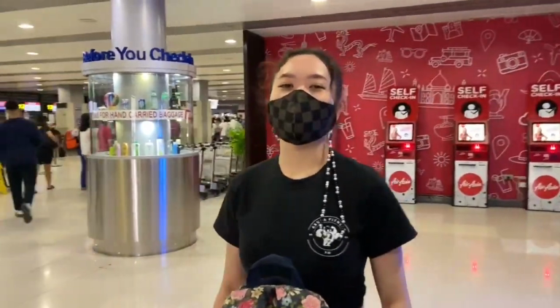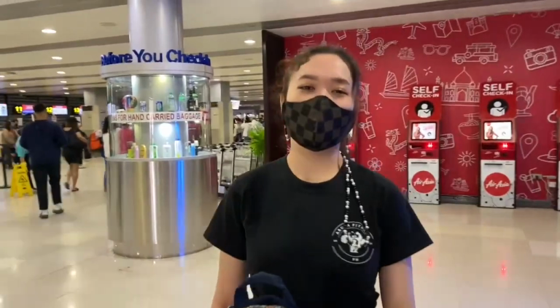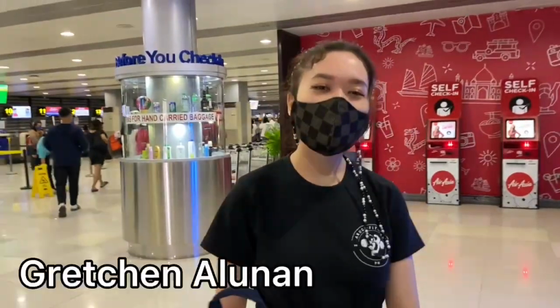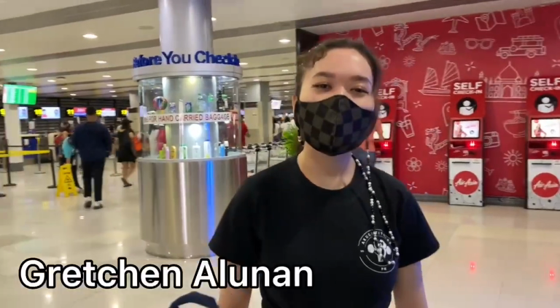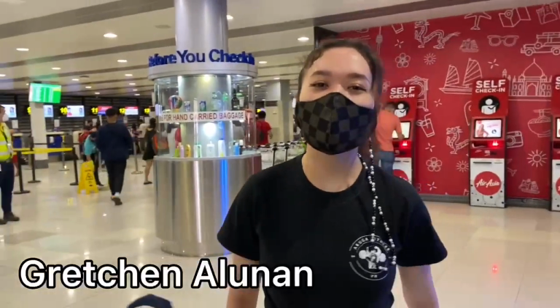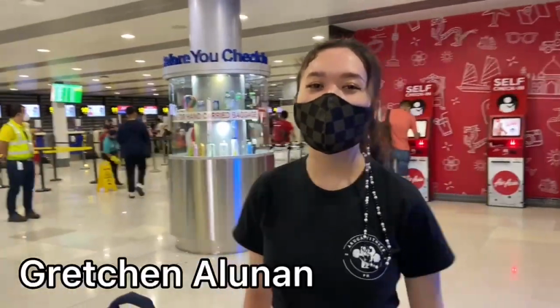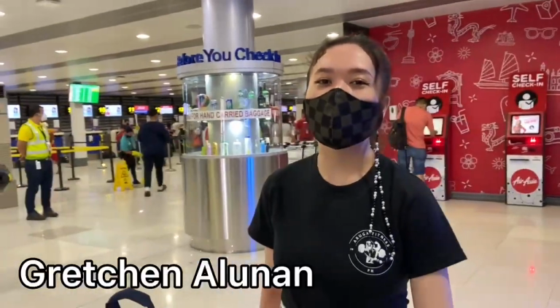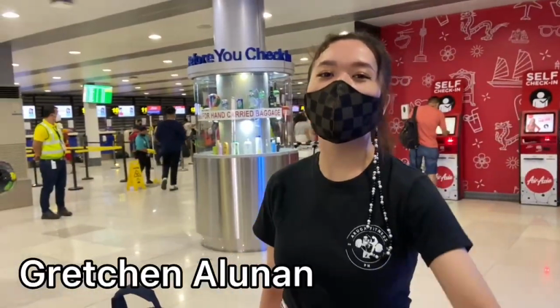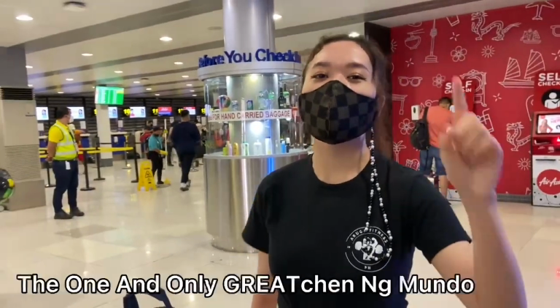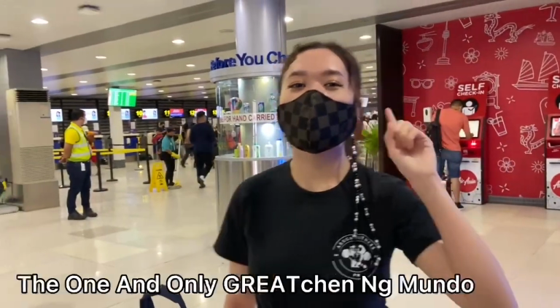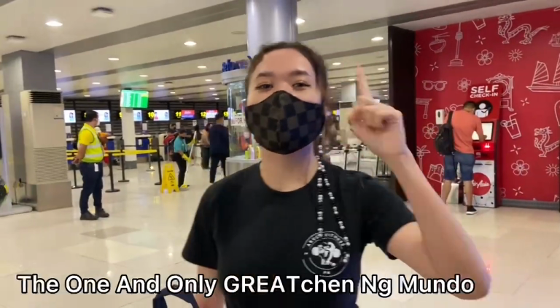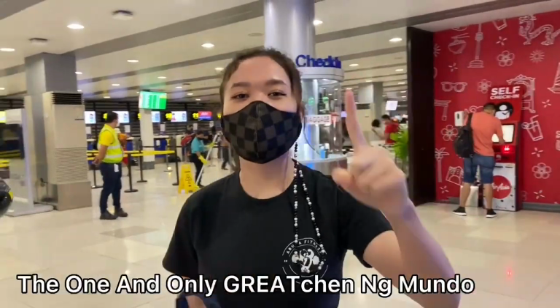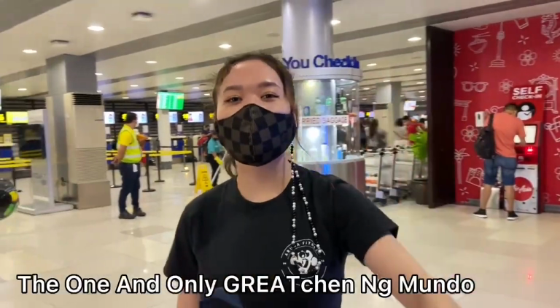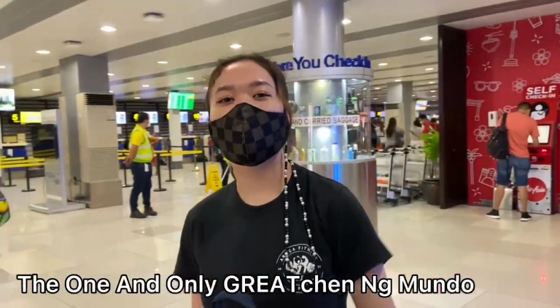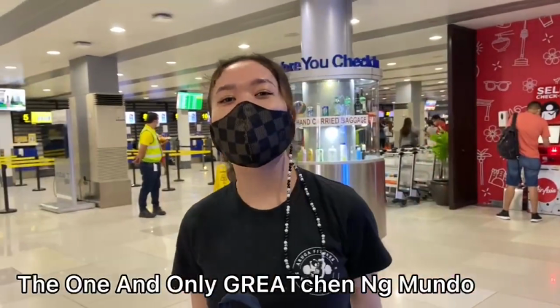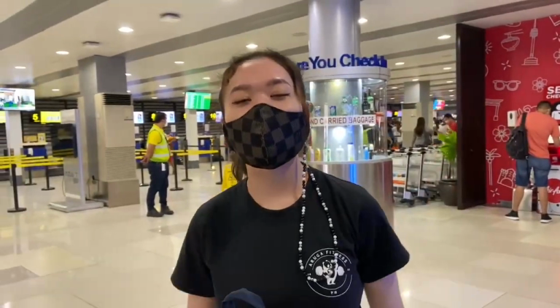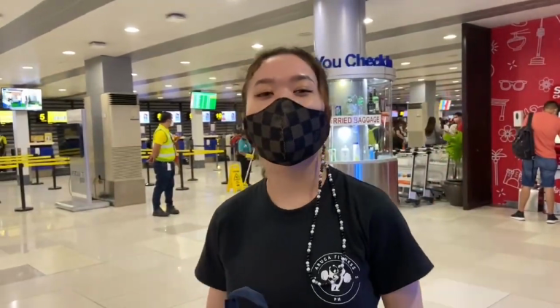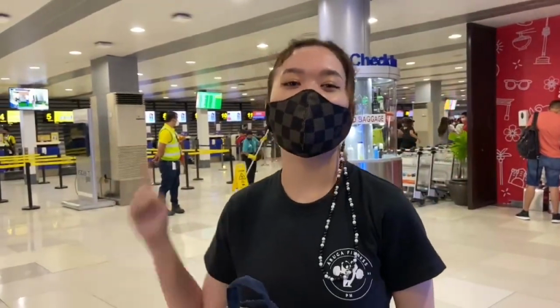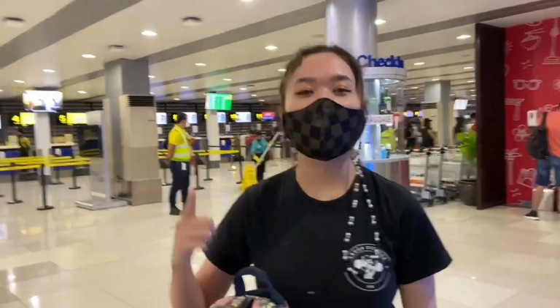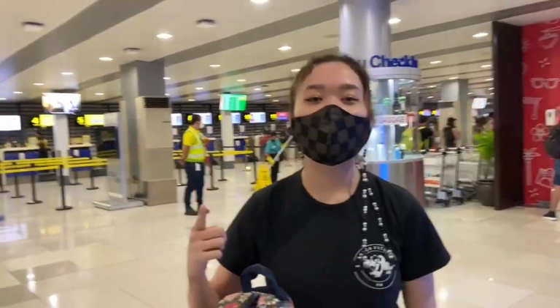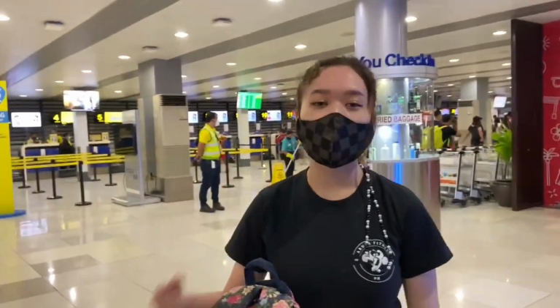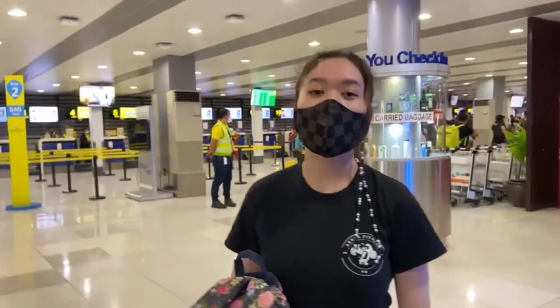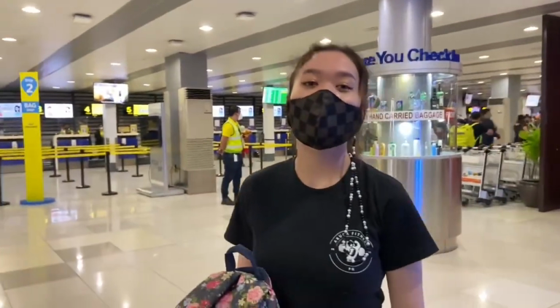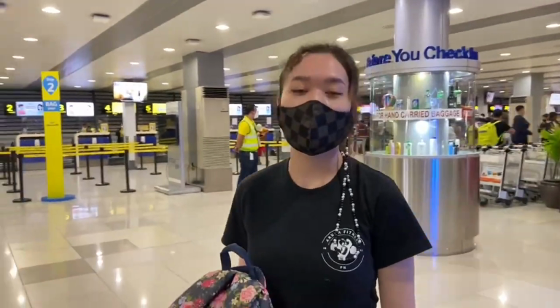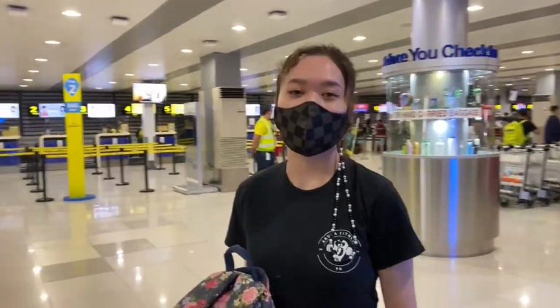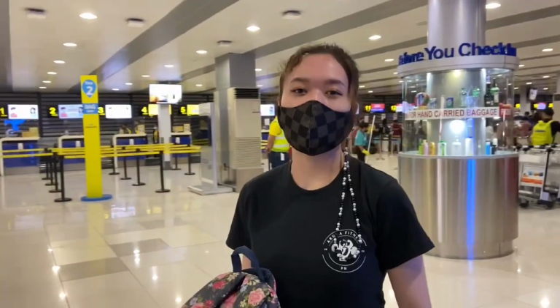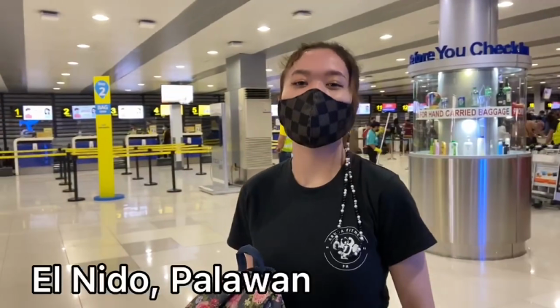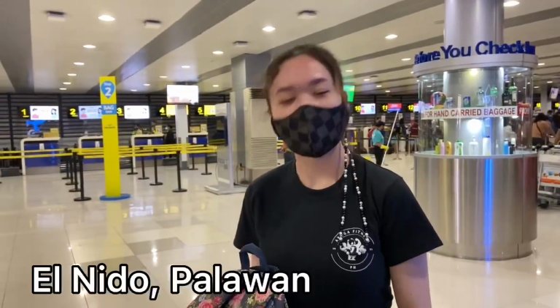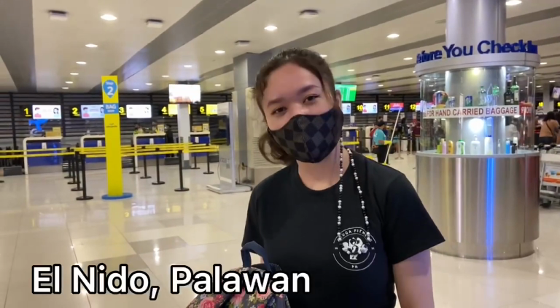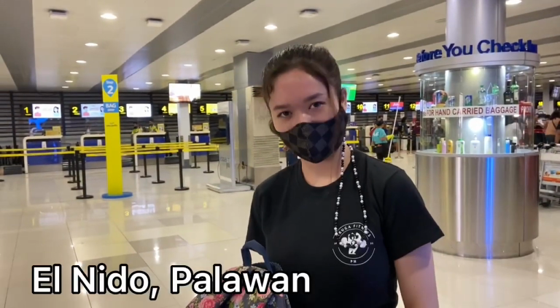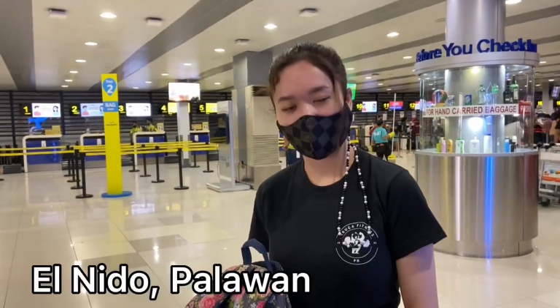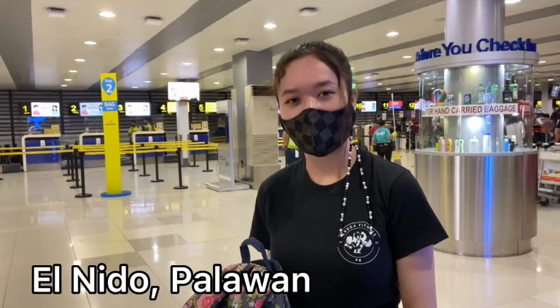This is Bretia Nalunan, aka the one and only great gentleman. And for today's vlog, we're going to El Nido, Palawan.